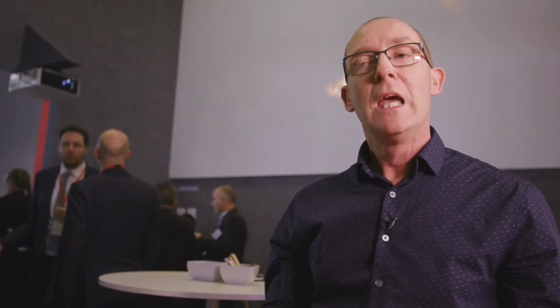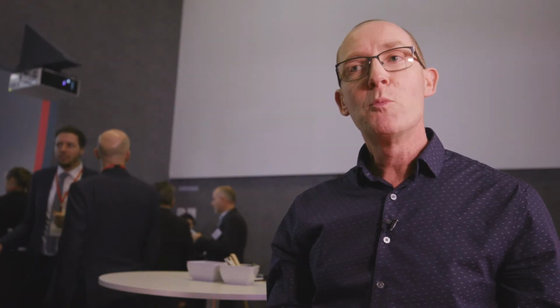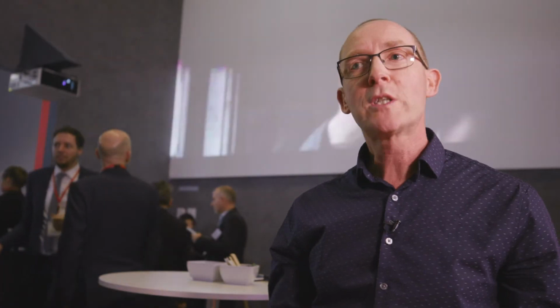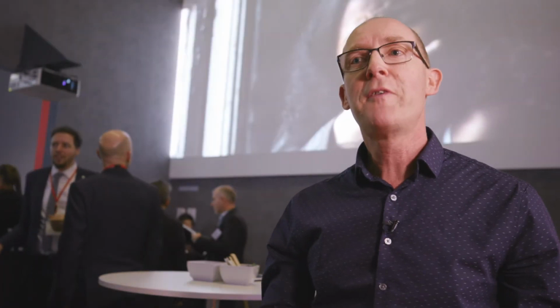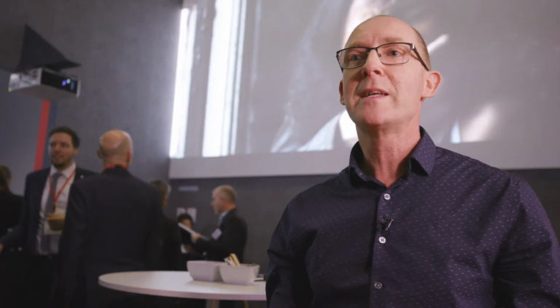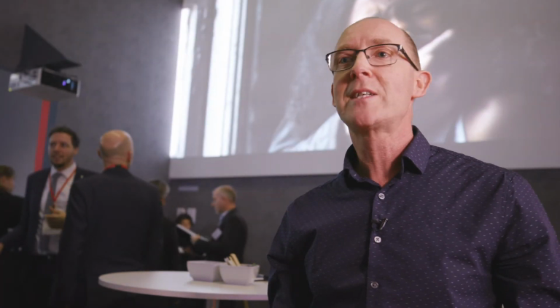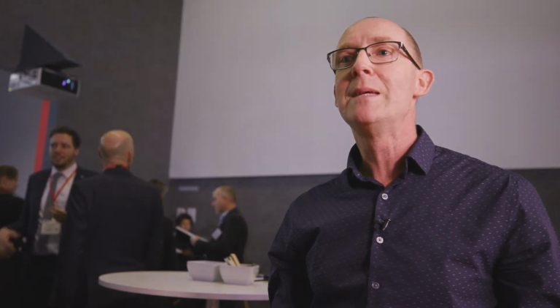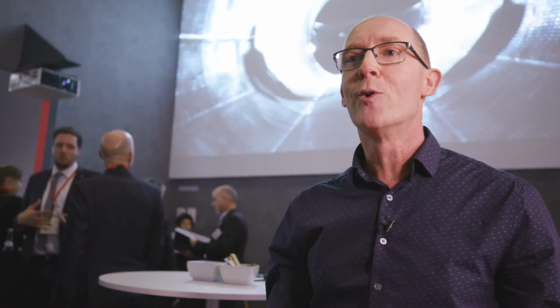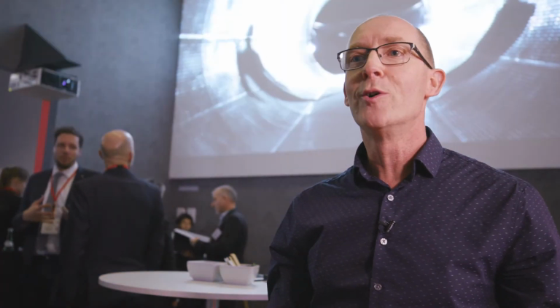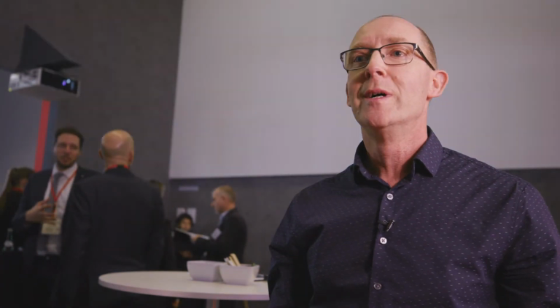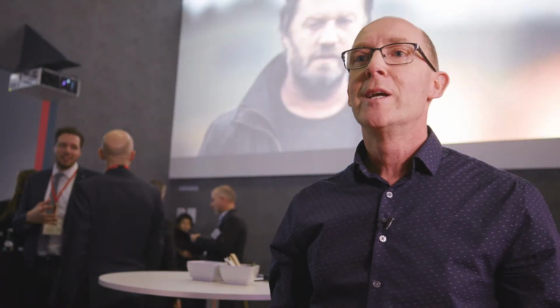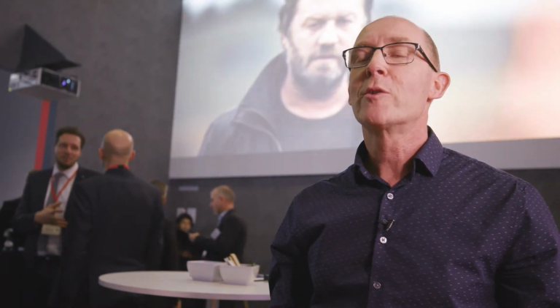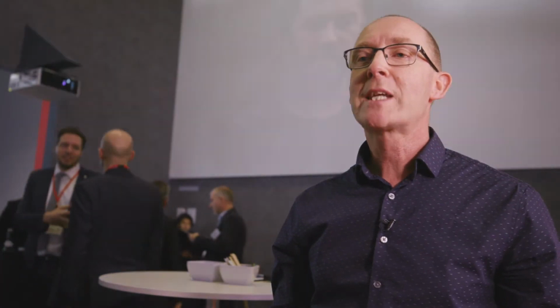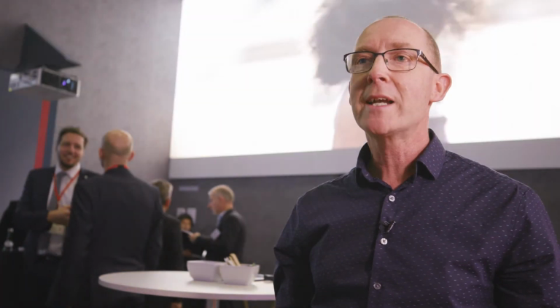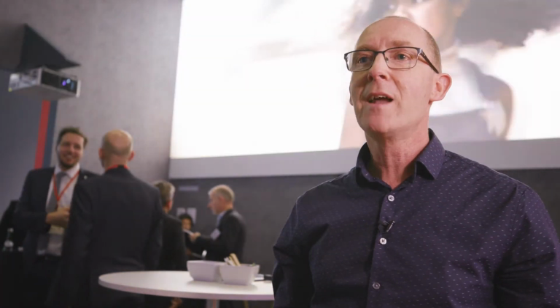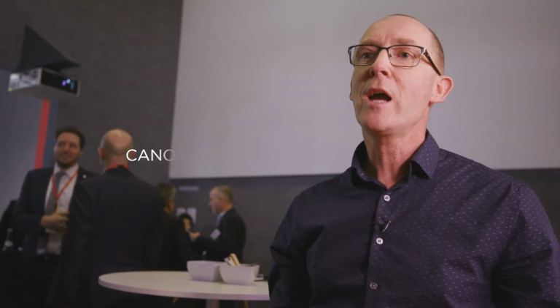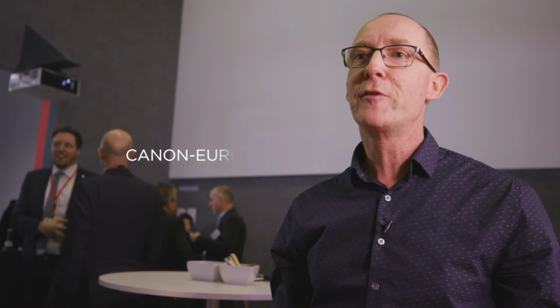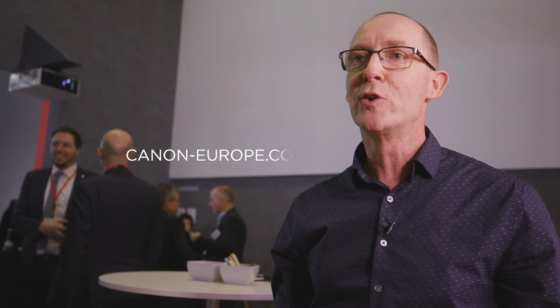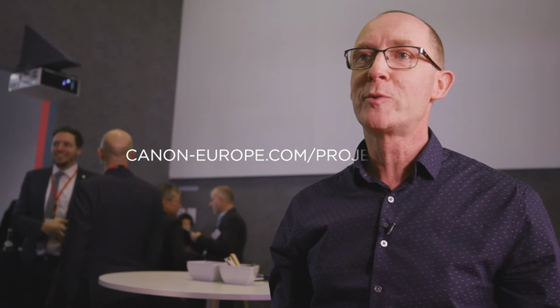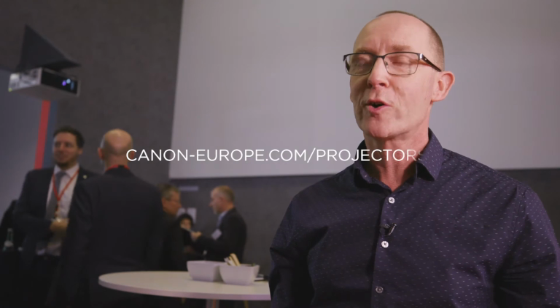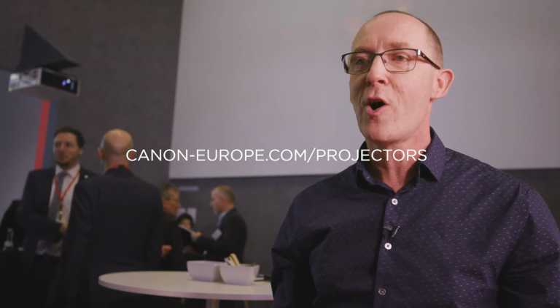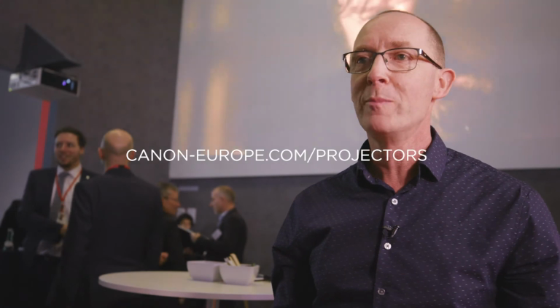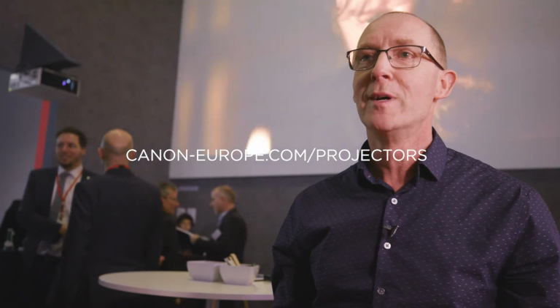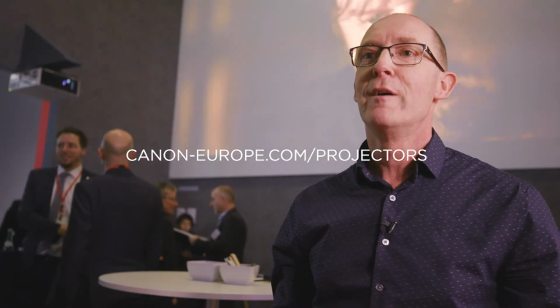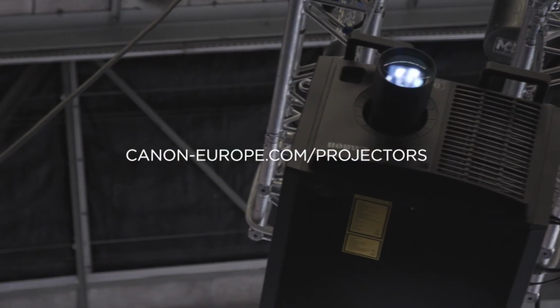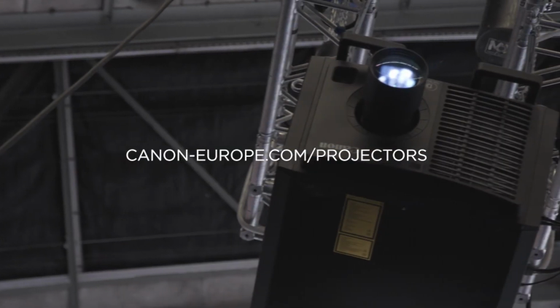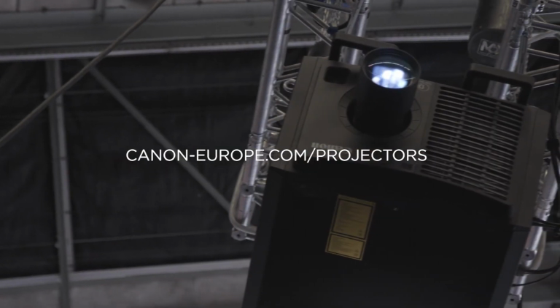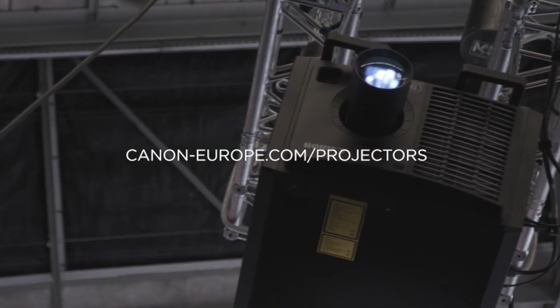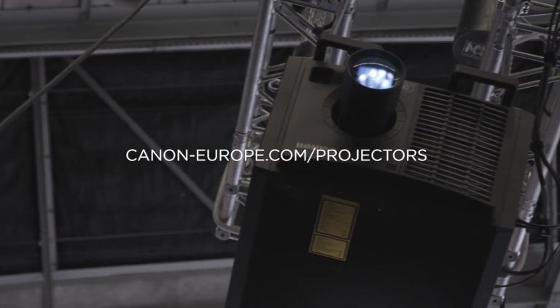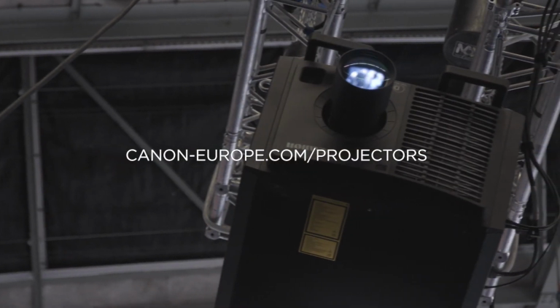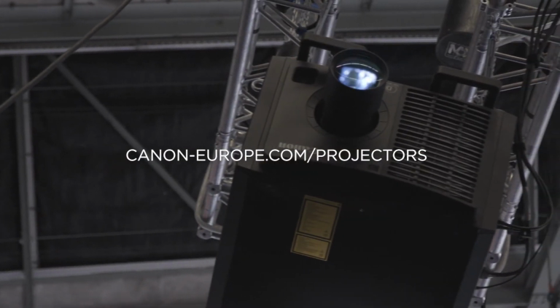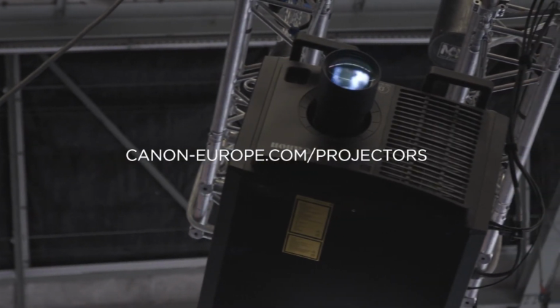If you want to find out any more, go to canon-europe.com/projectors.